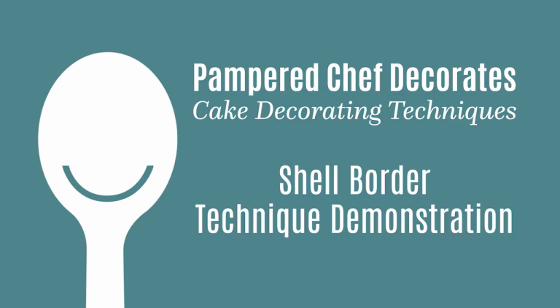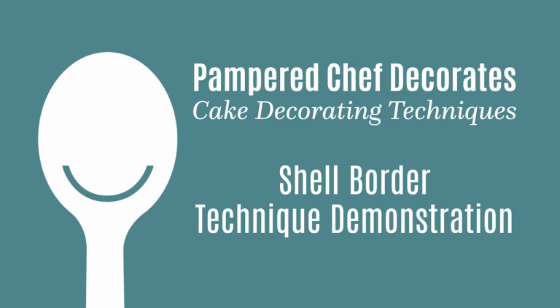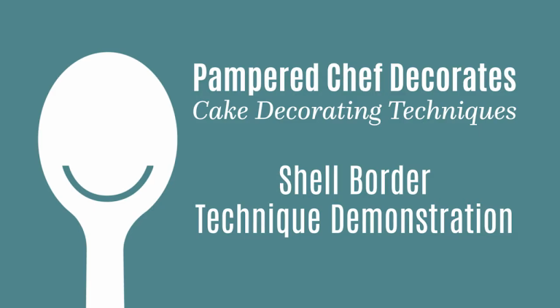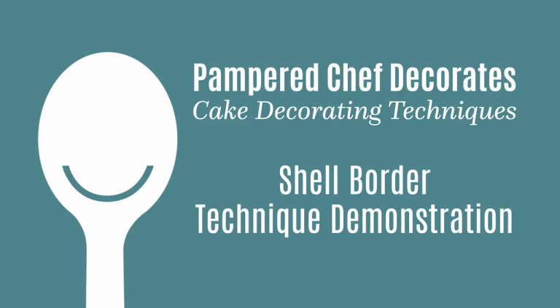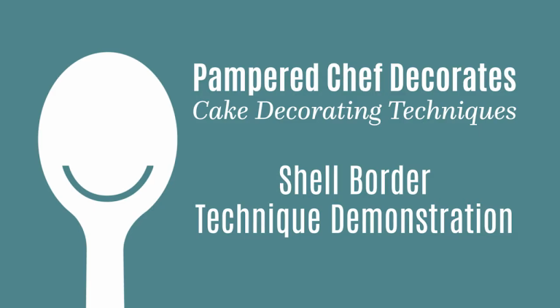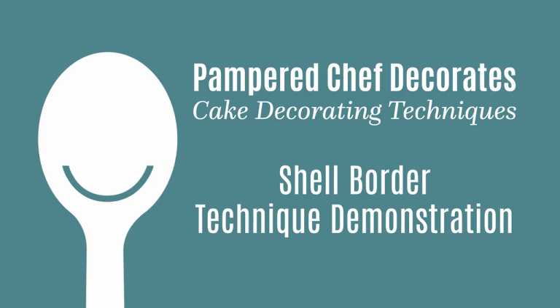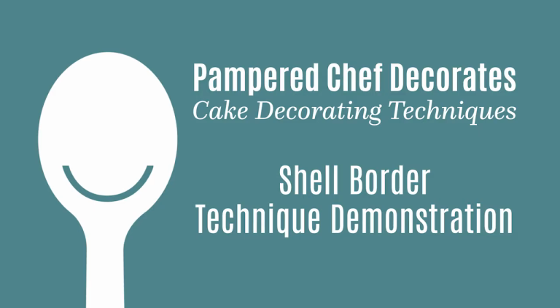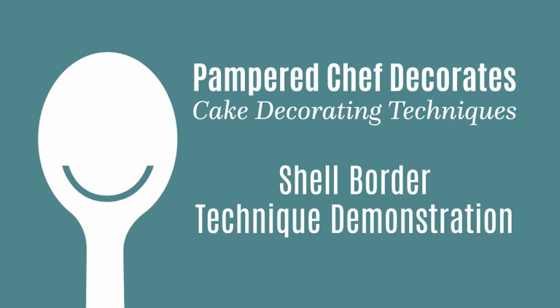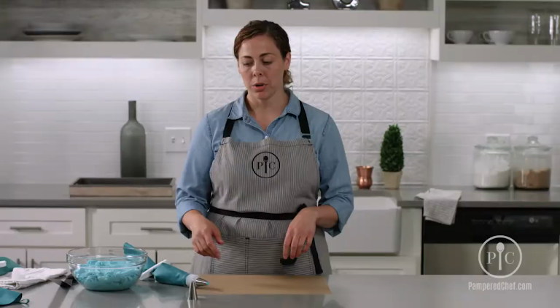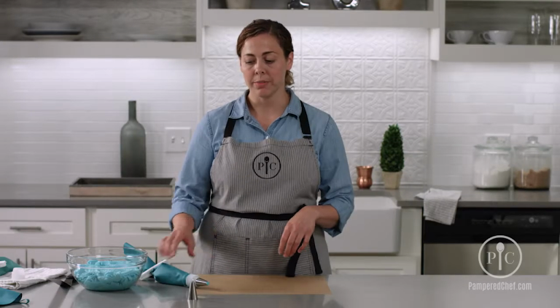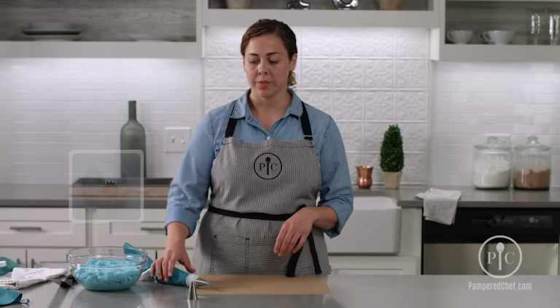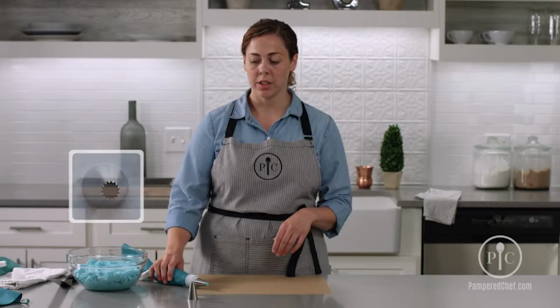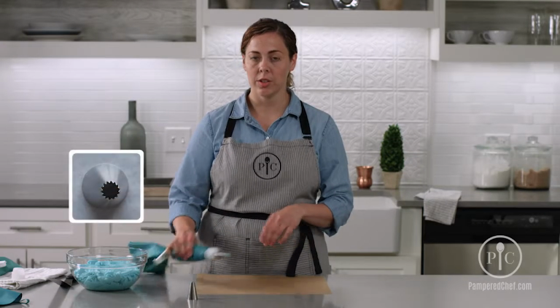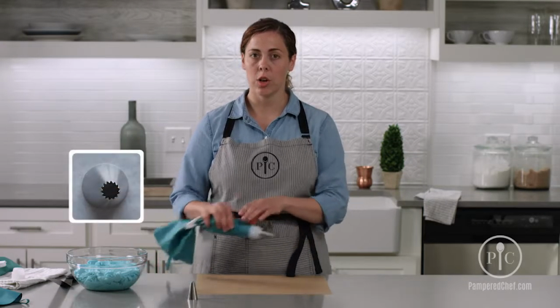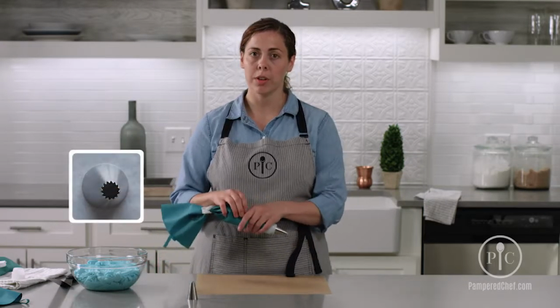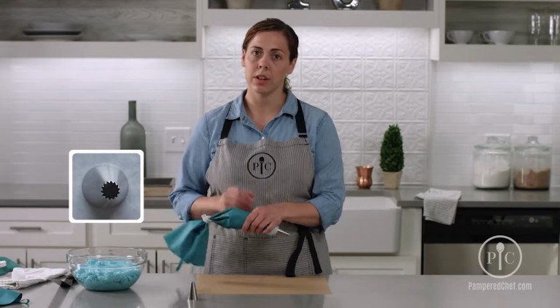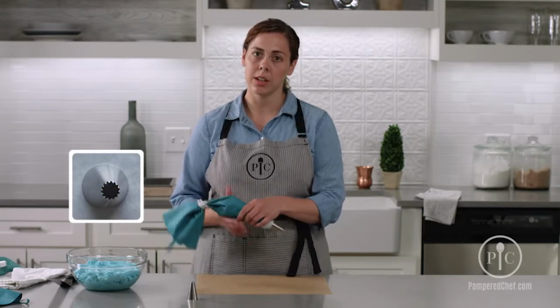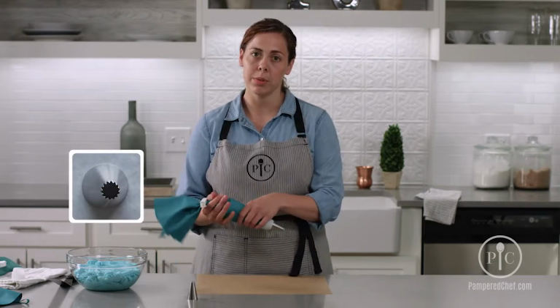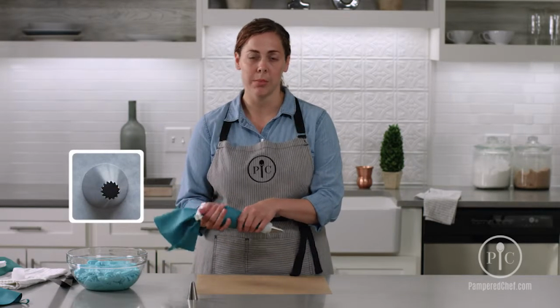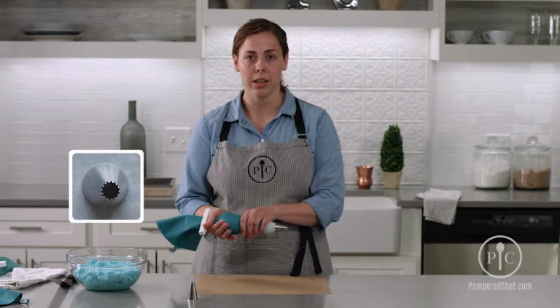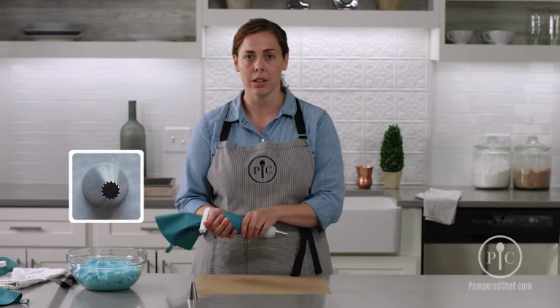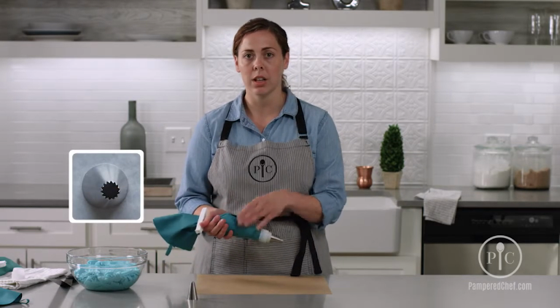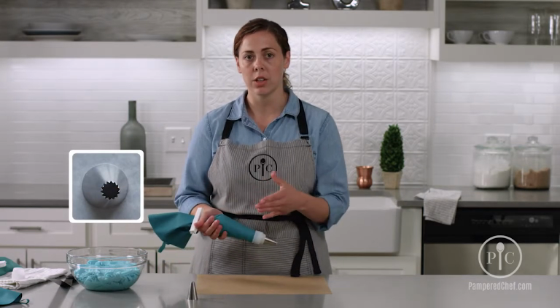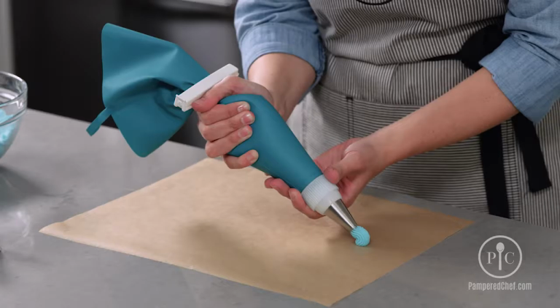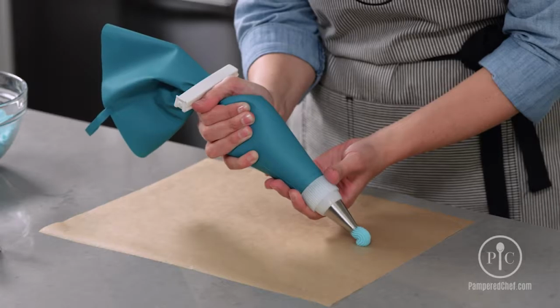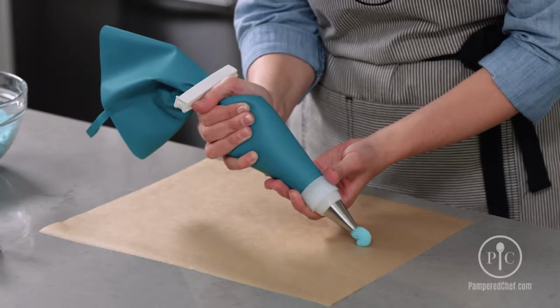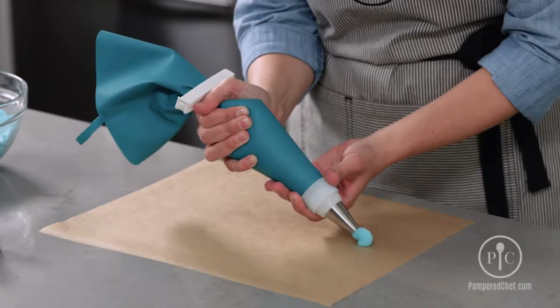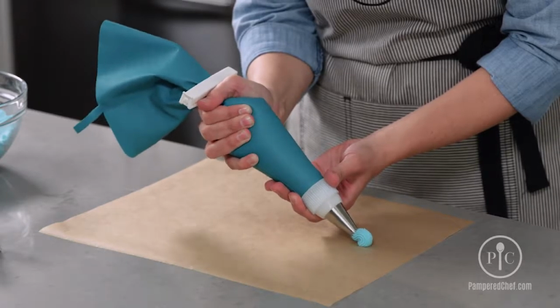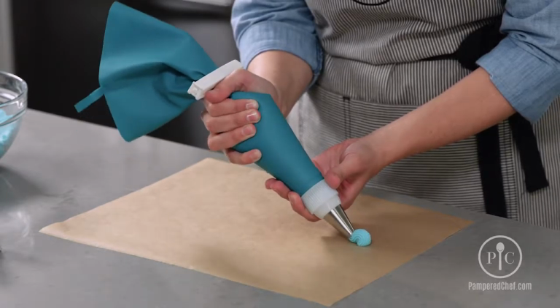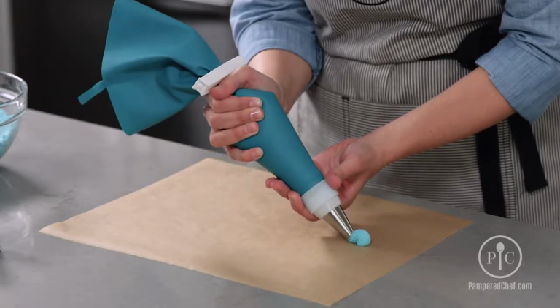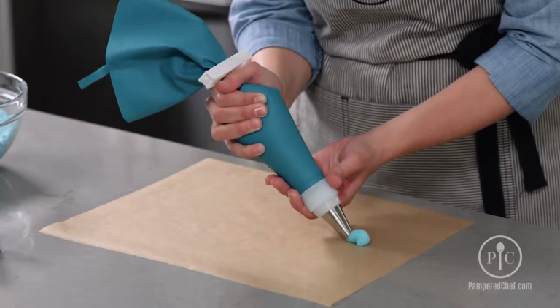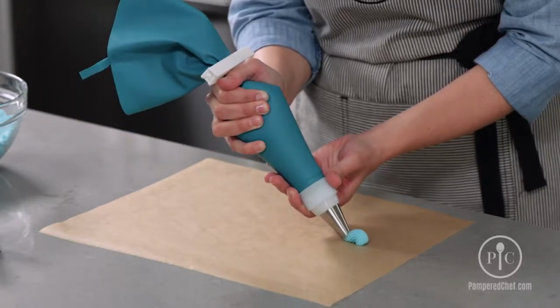Now we're going to learn how to make a shell border. You'll use an open star tip — it could be either the large or the small. Here I have the large.